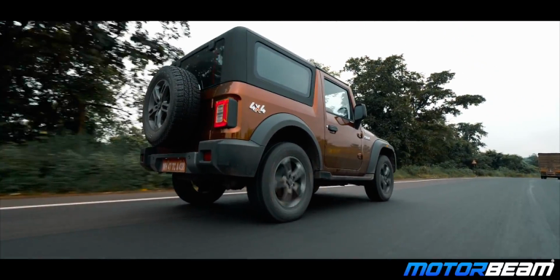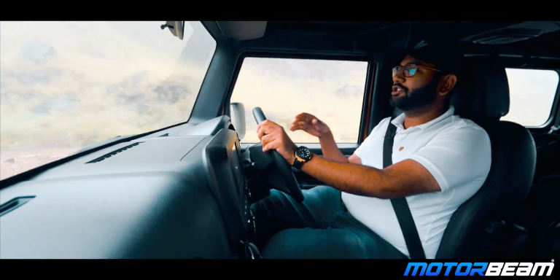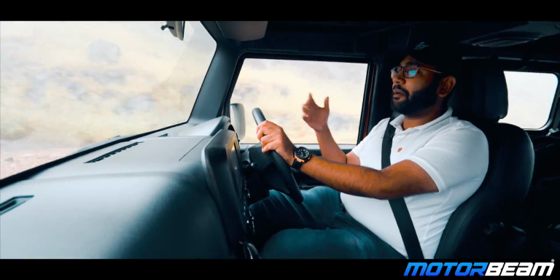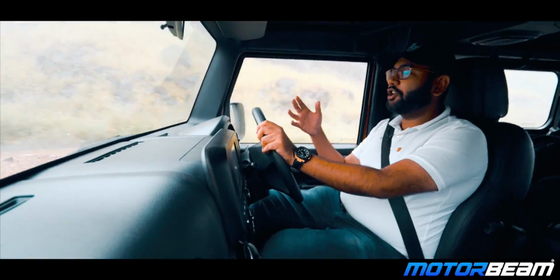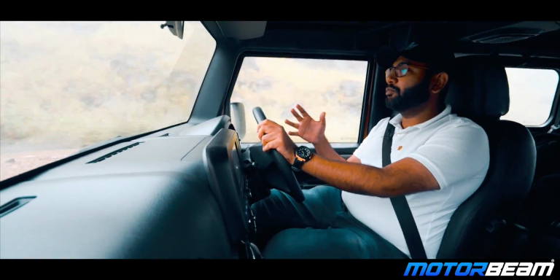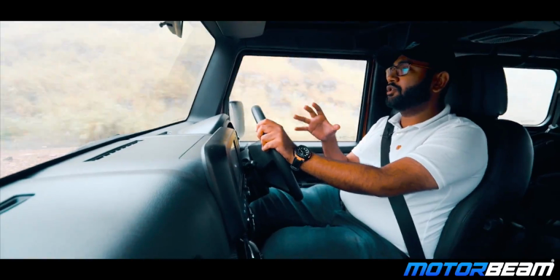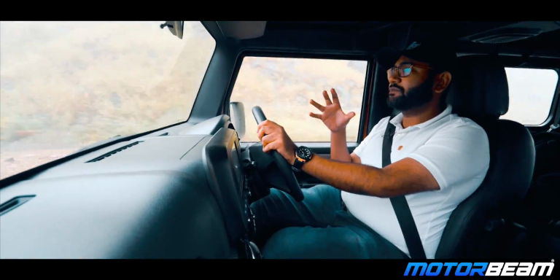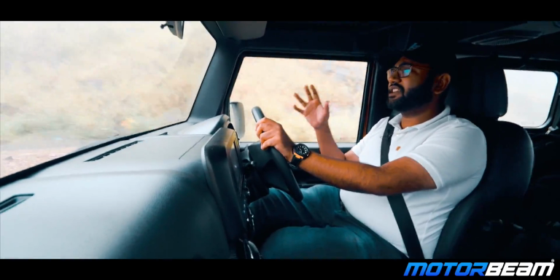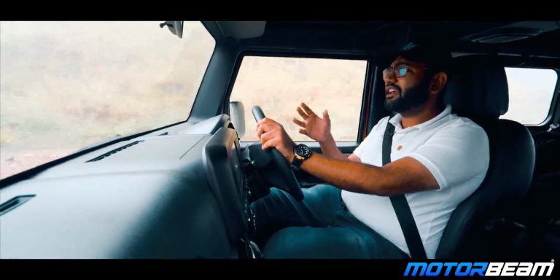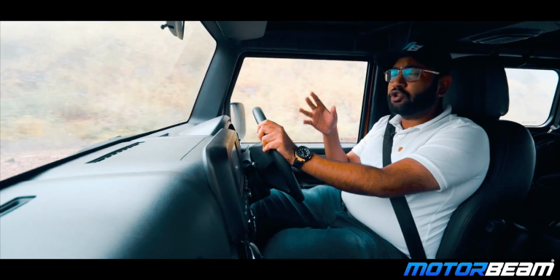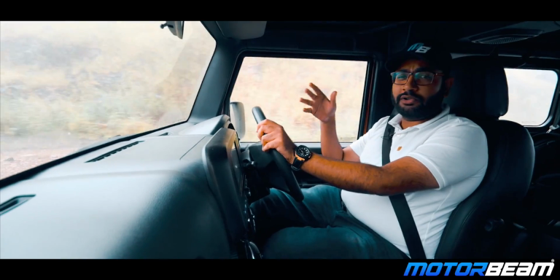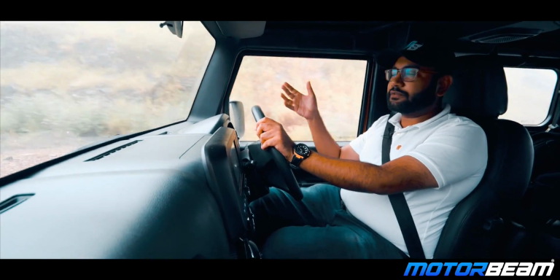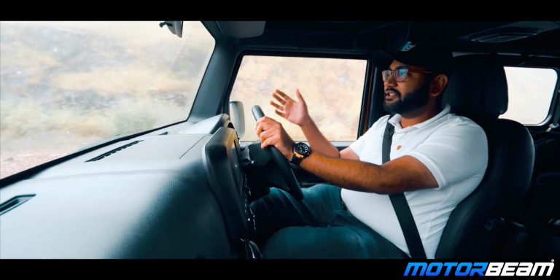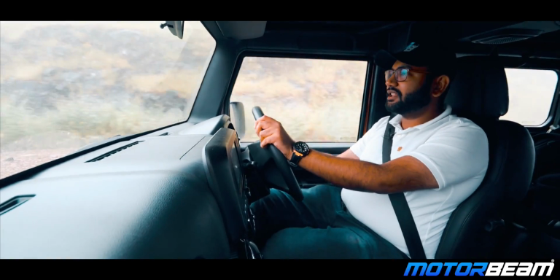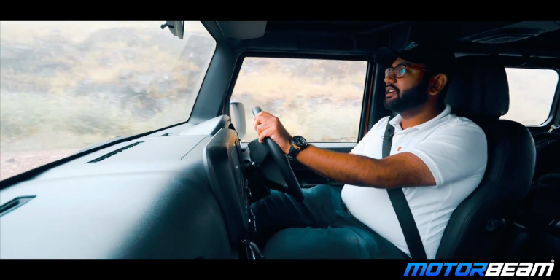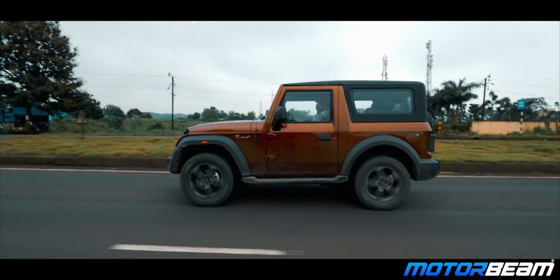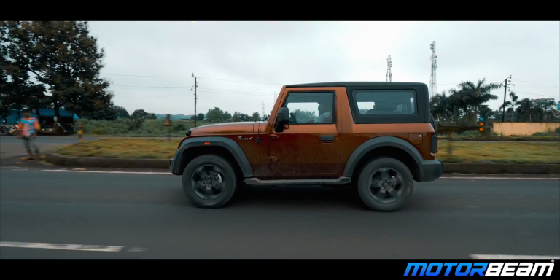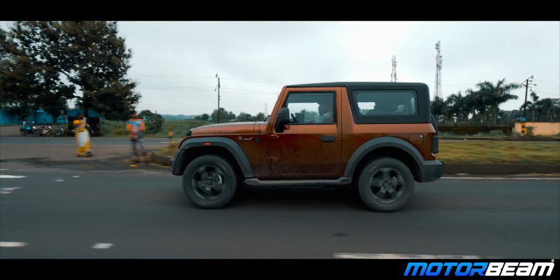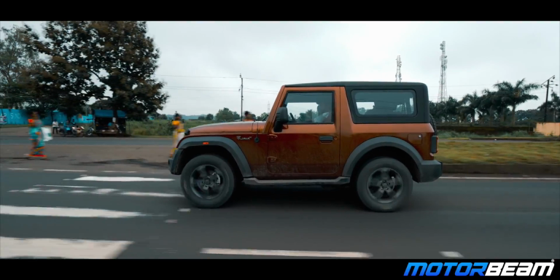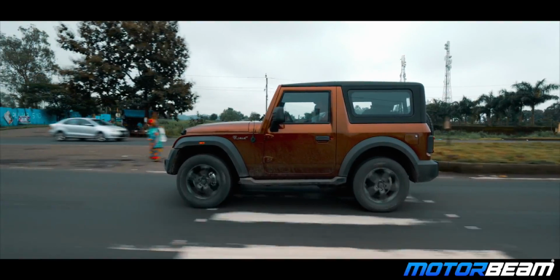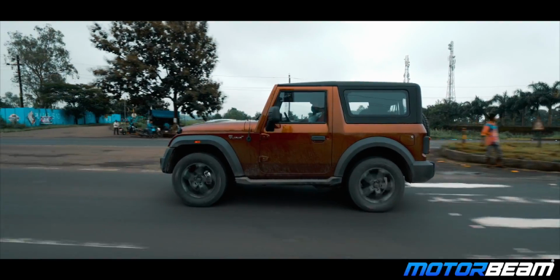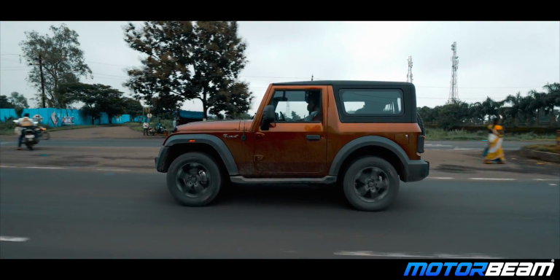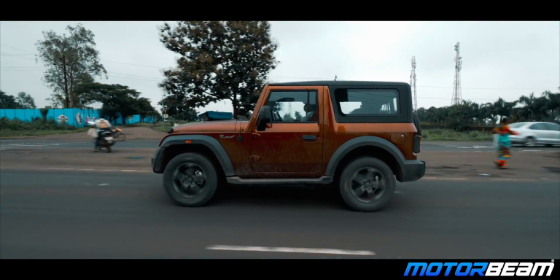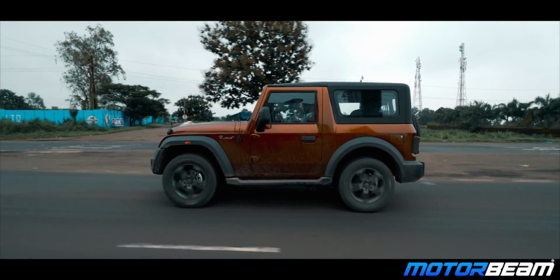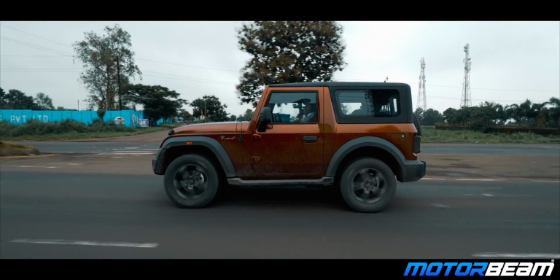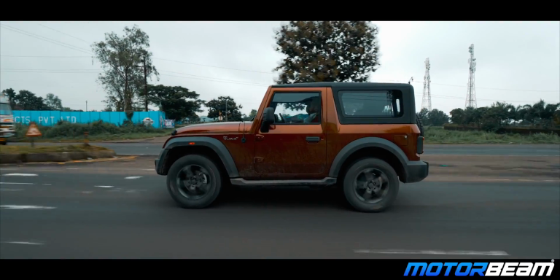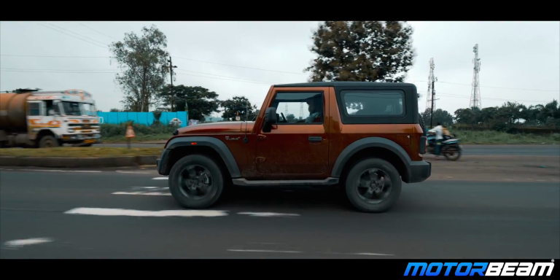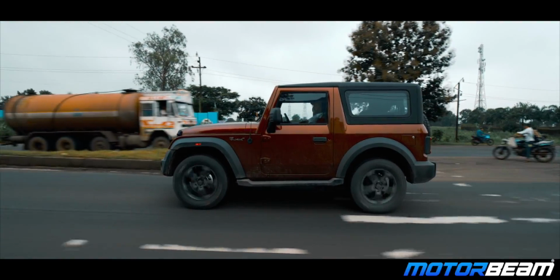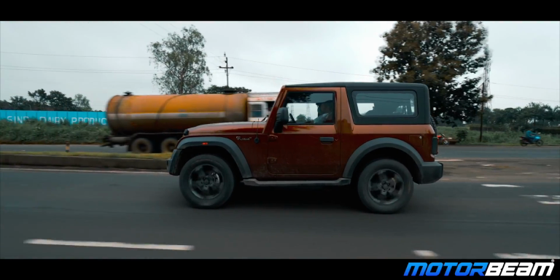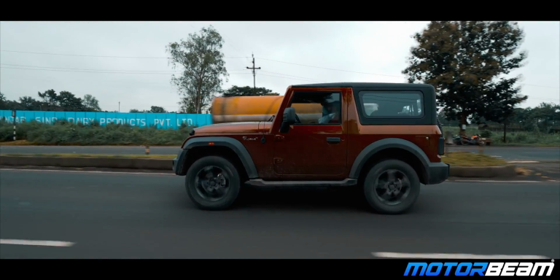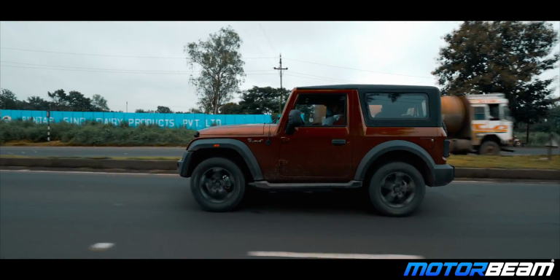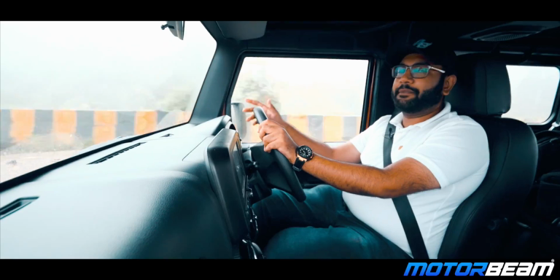When you drive the car on bad roads or even normal roads, you notice a lot of improvement in the ride quality compared to the old model.